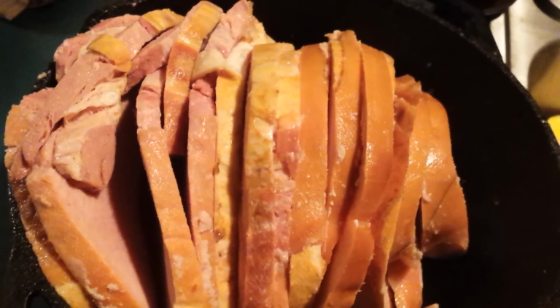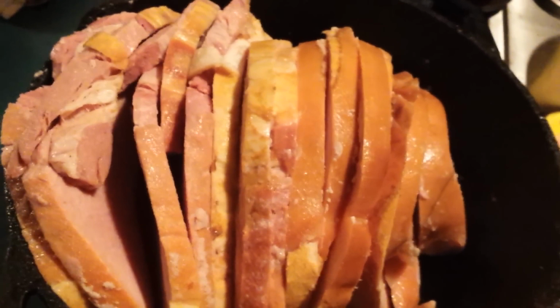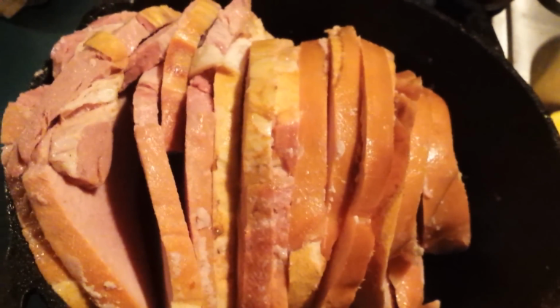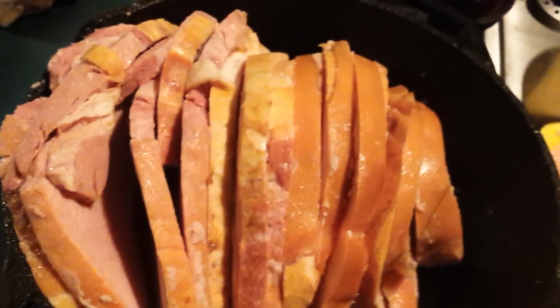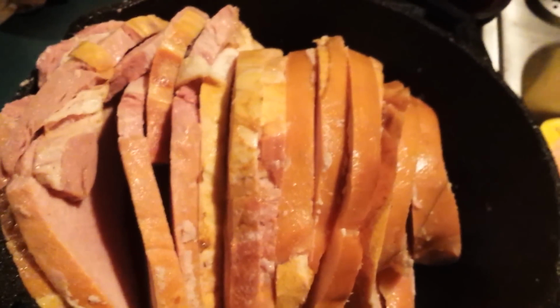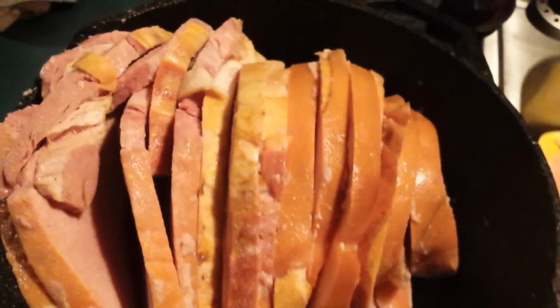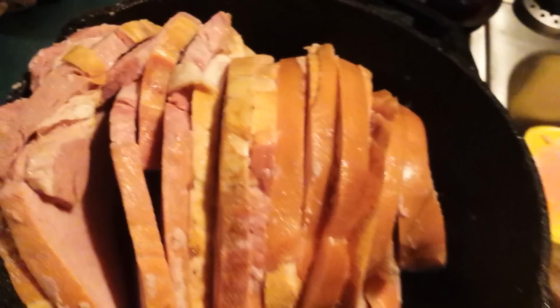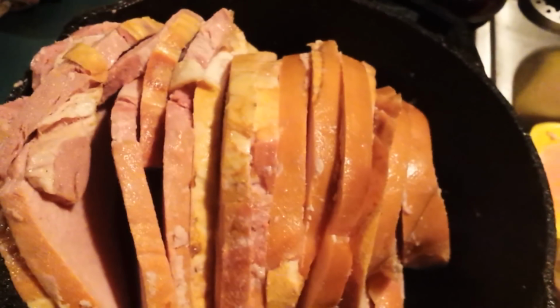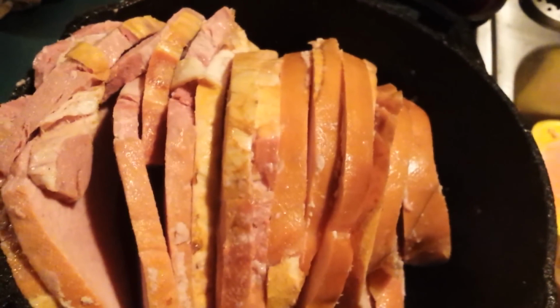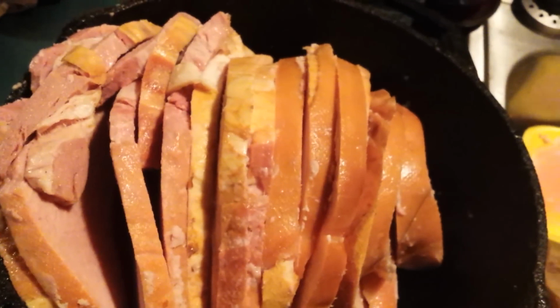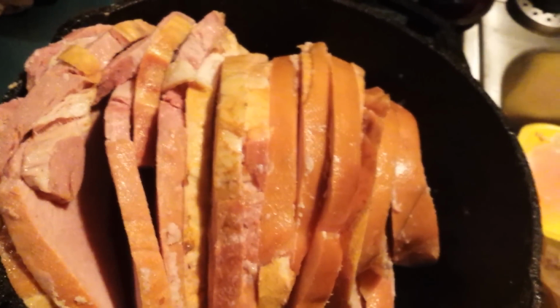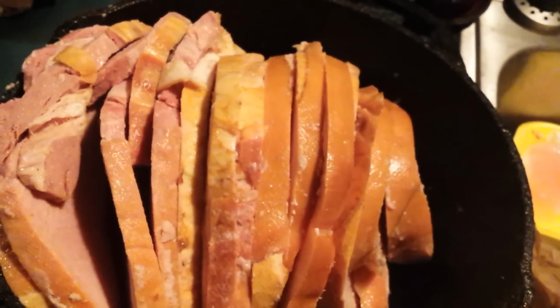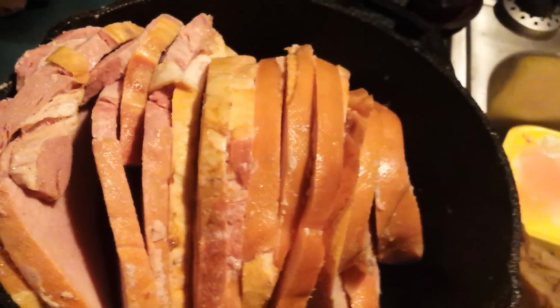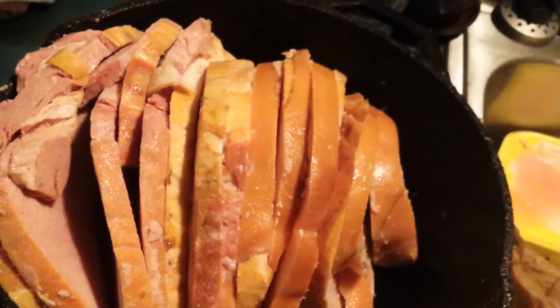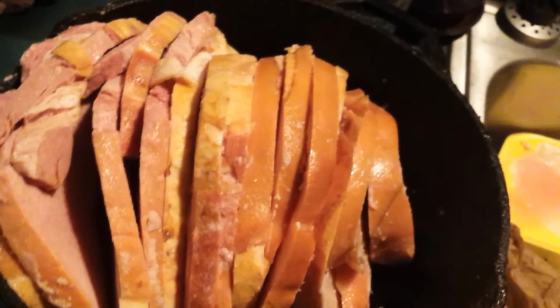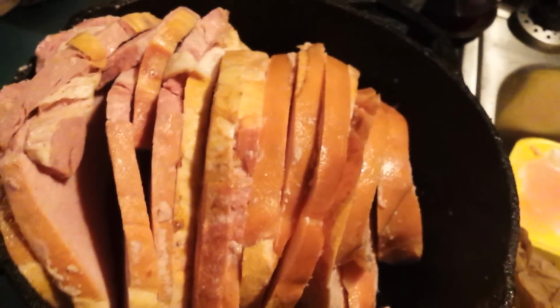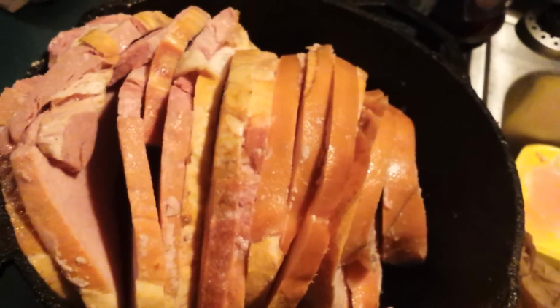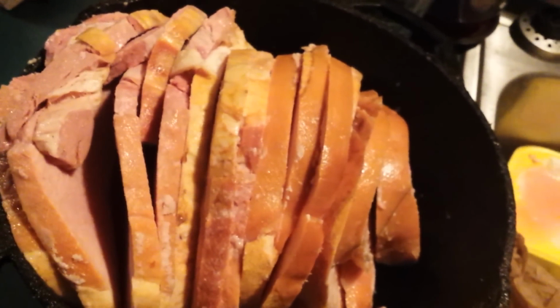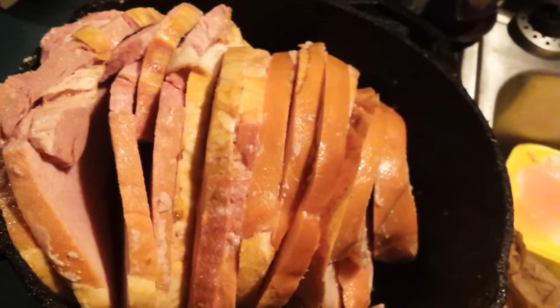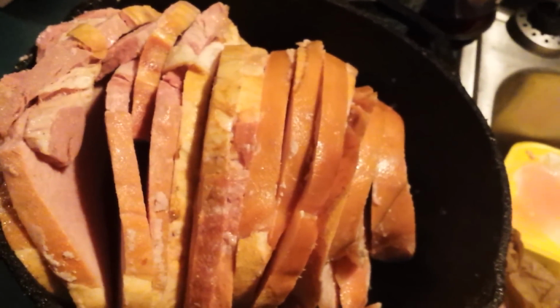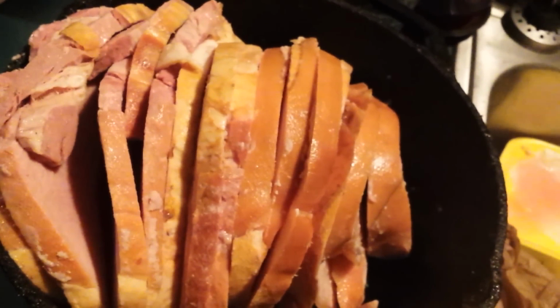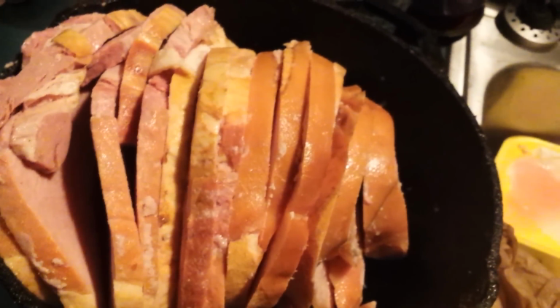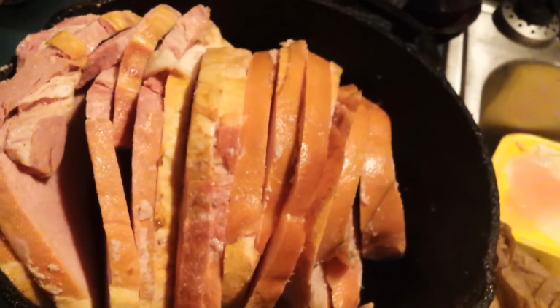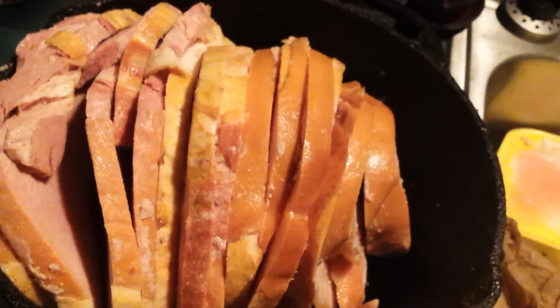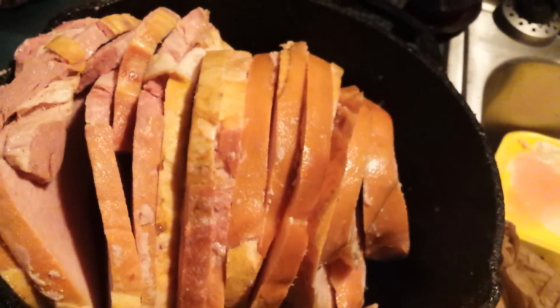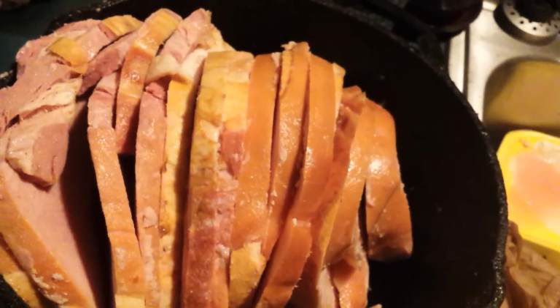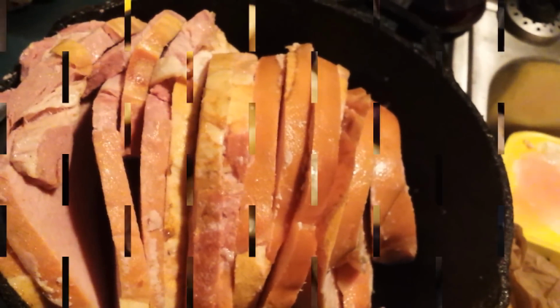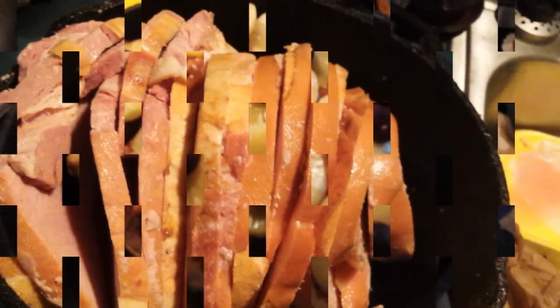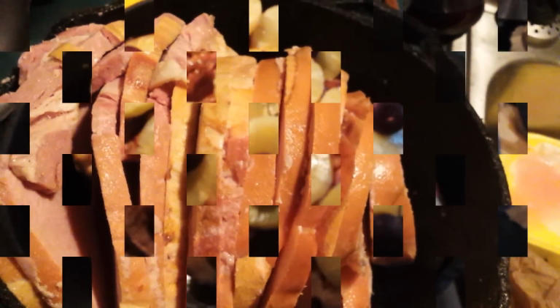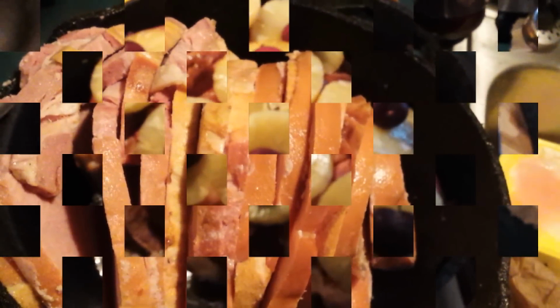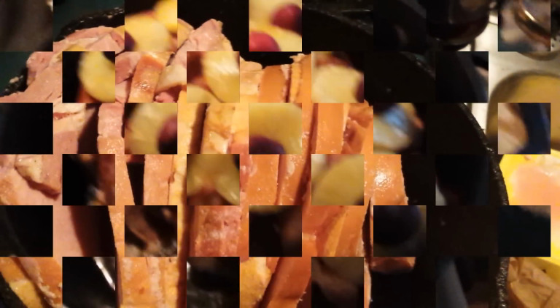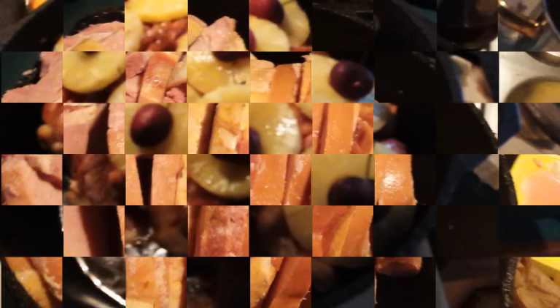If it's too big, then they cut the ham in half. This is how you do it, and I'll talk to you guys later.